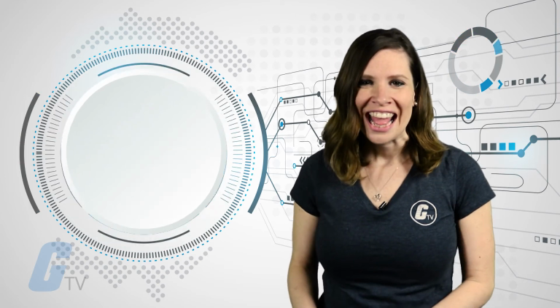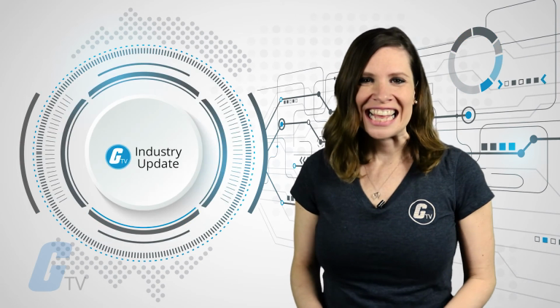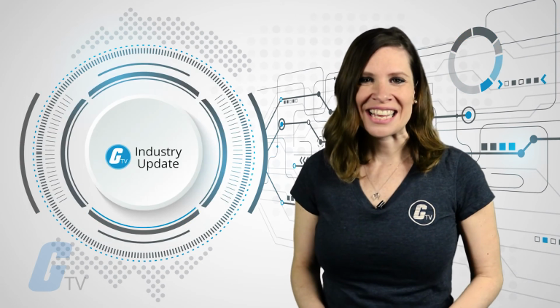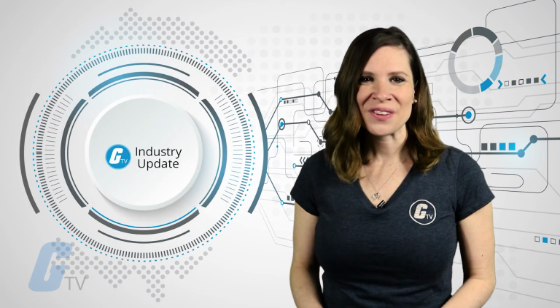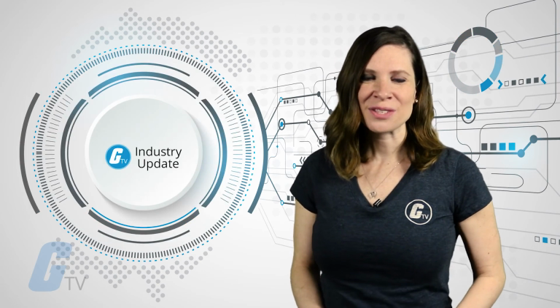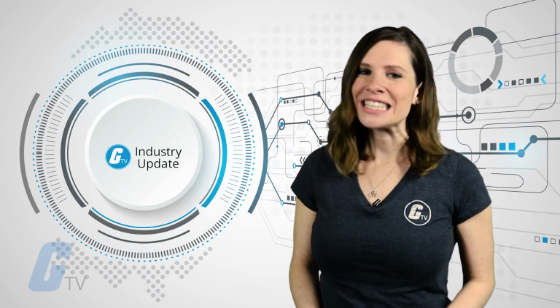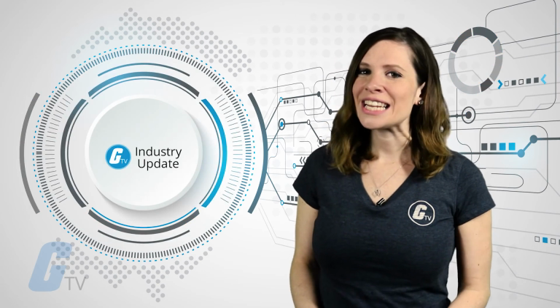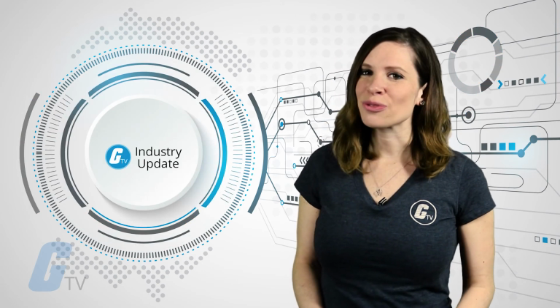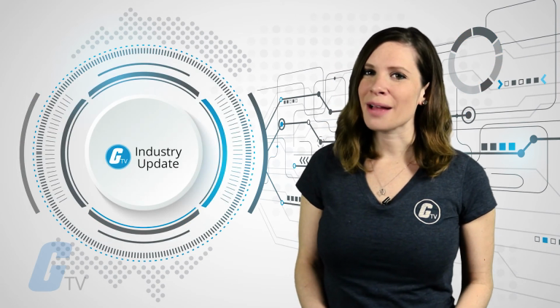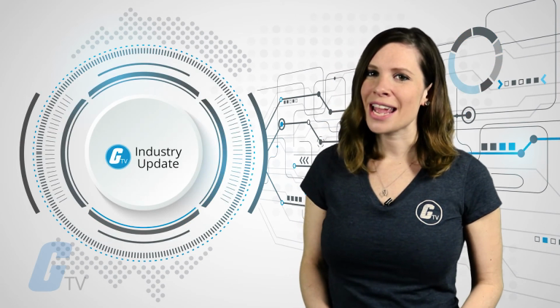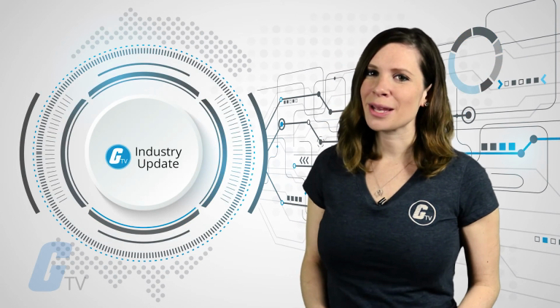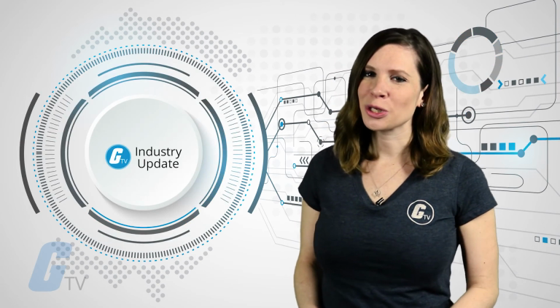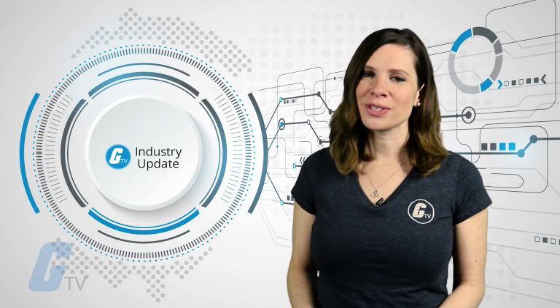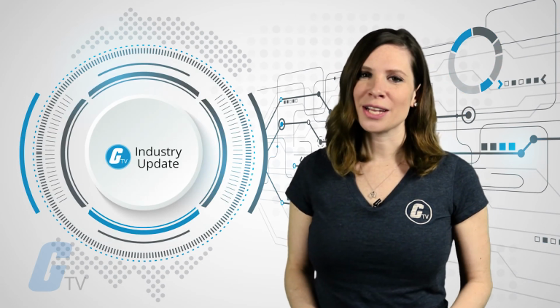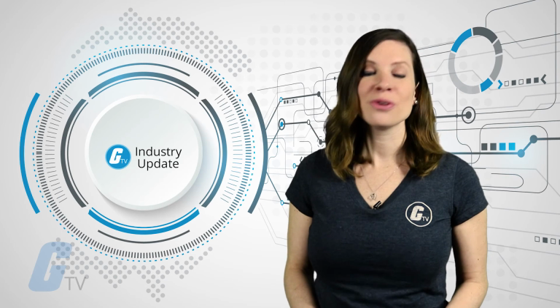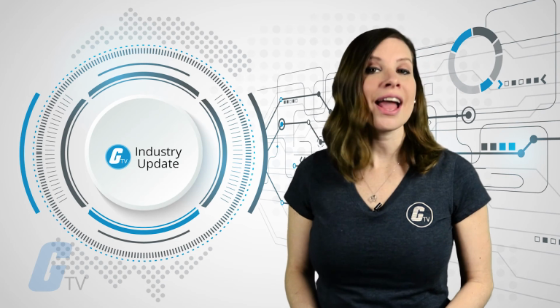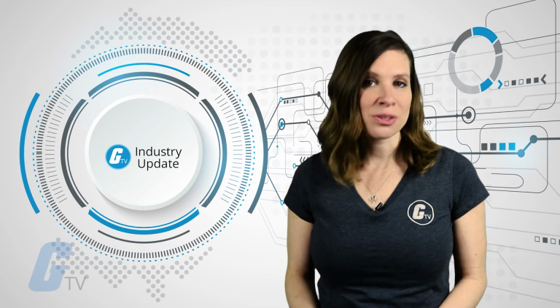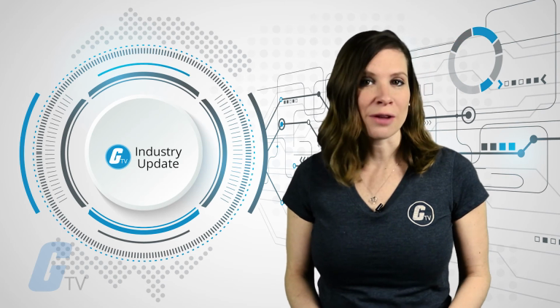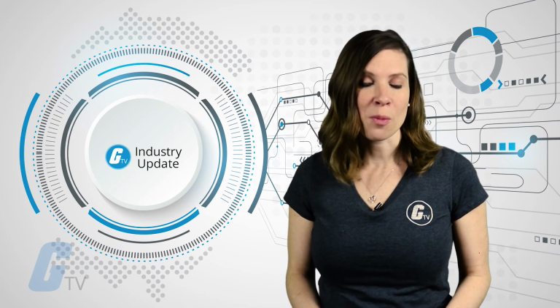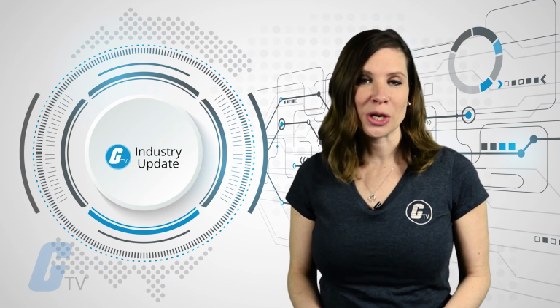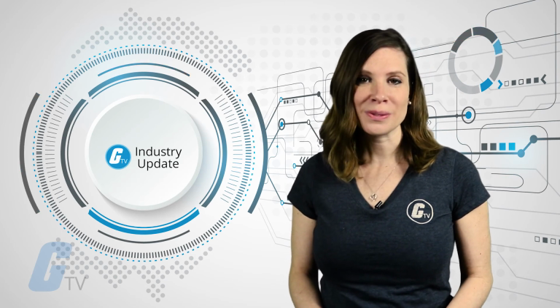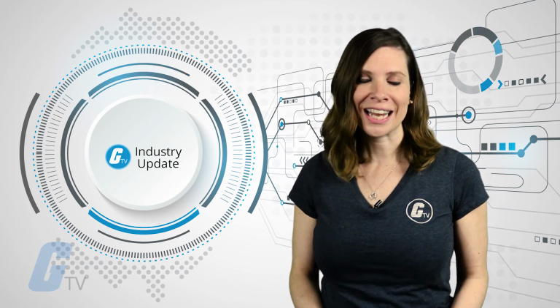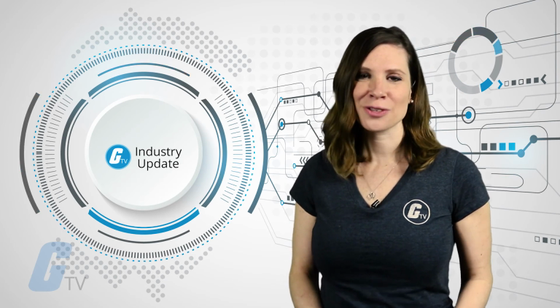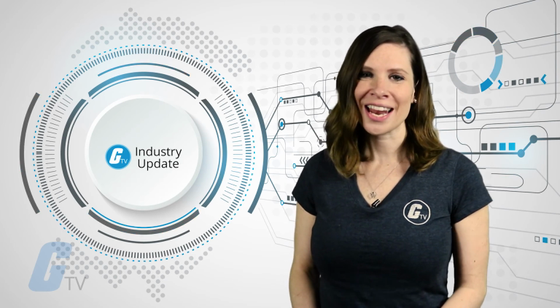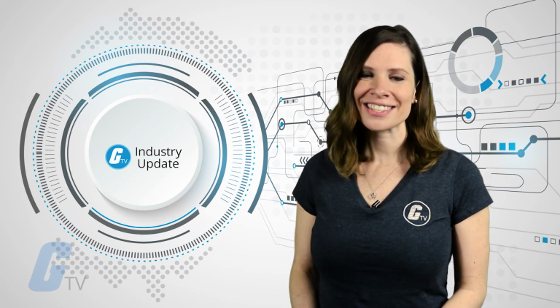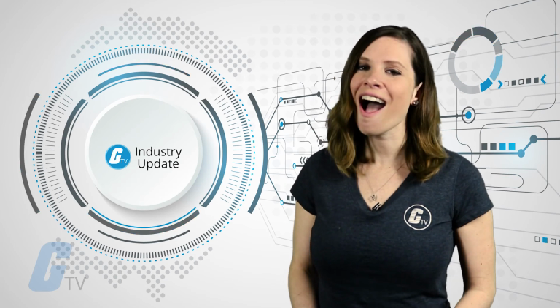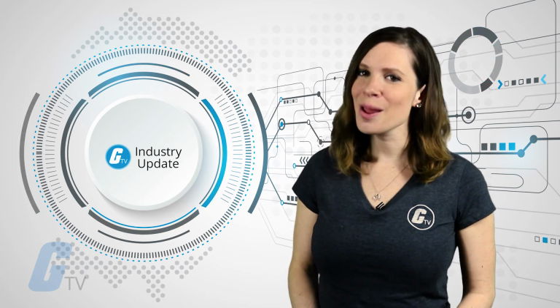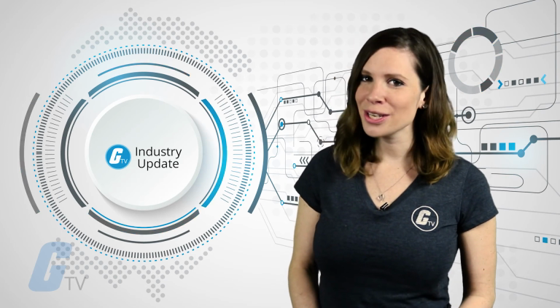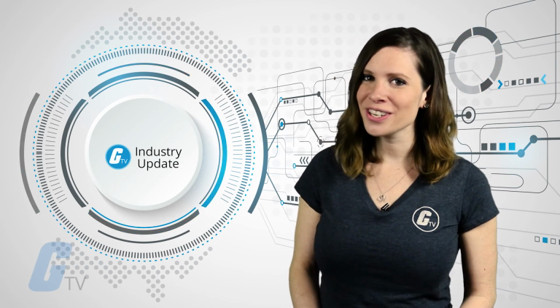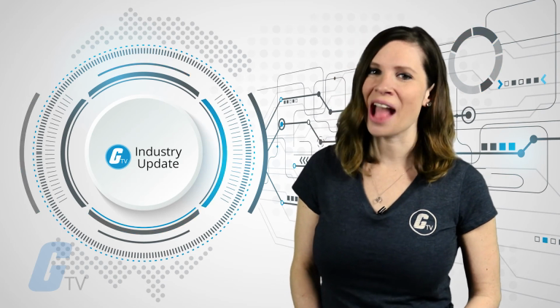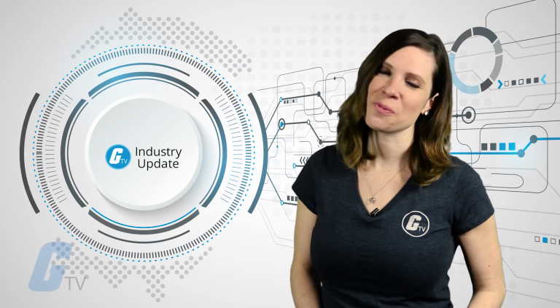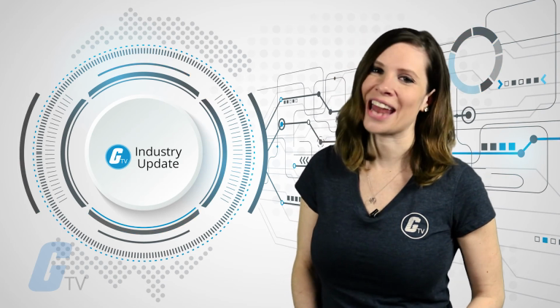That's it for this week's industry update. Make sure you stay tuned next week for more news in electronics, automation, and robotics.